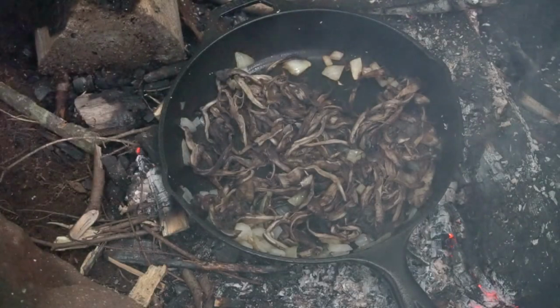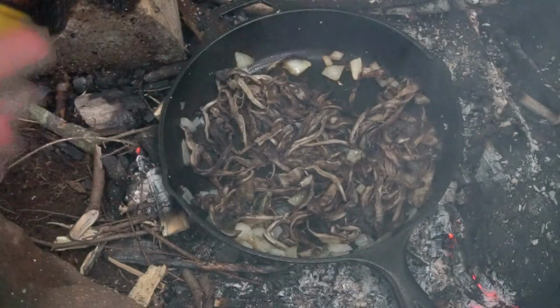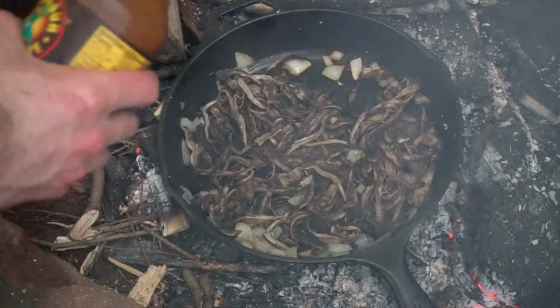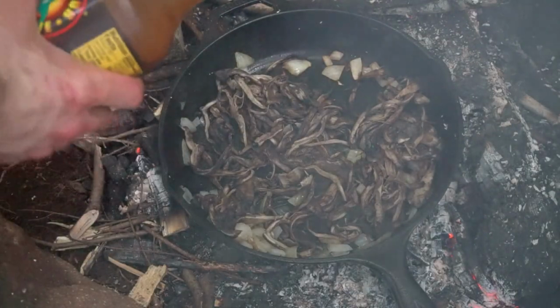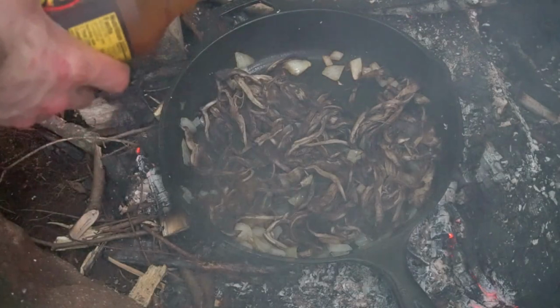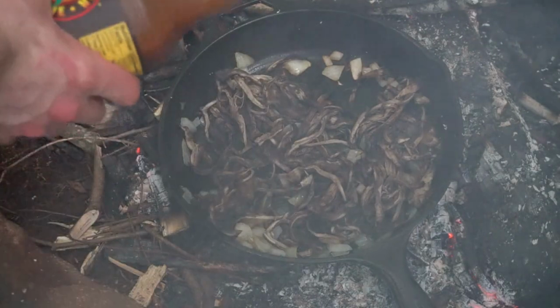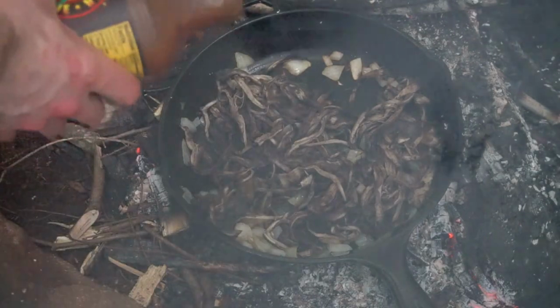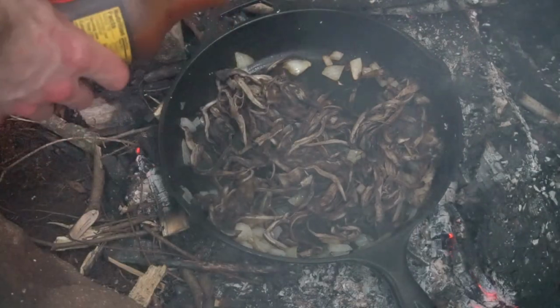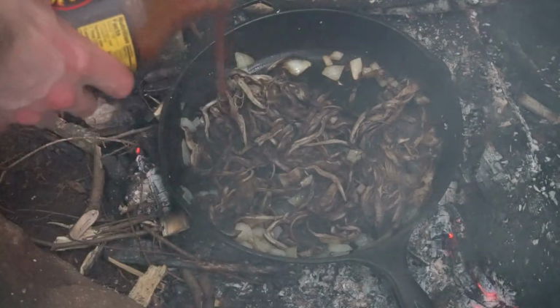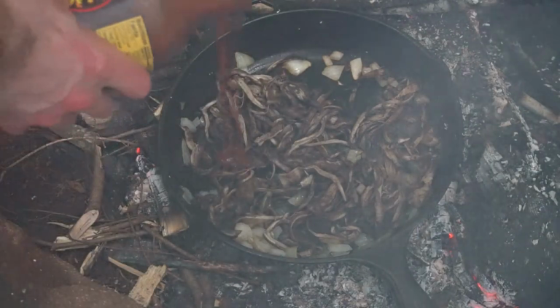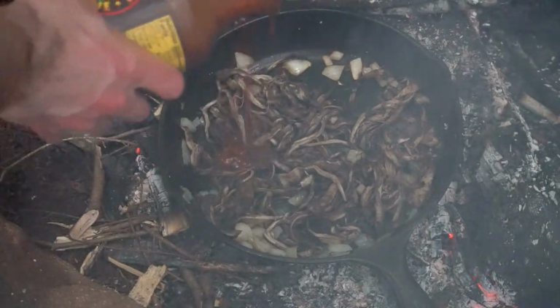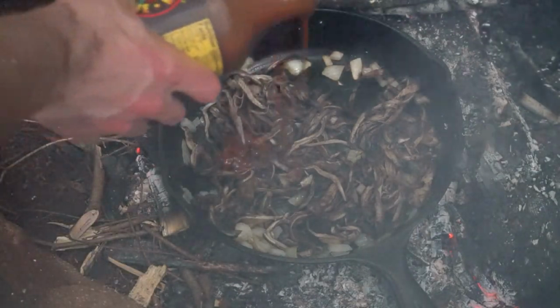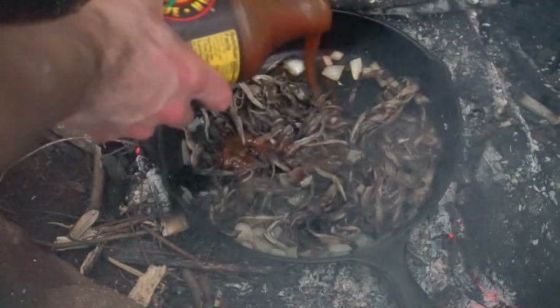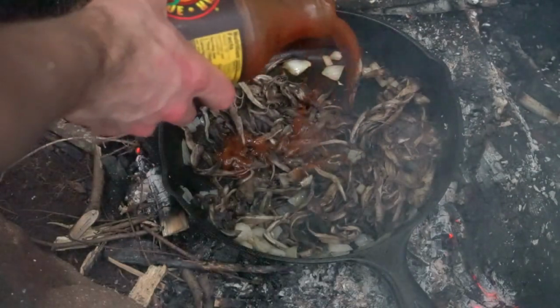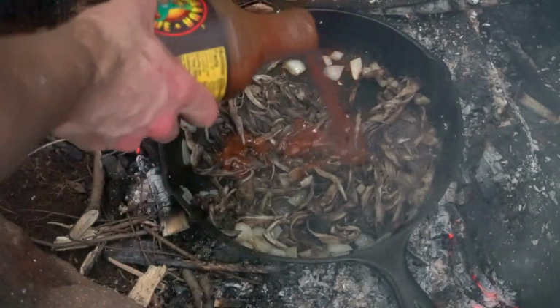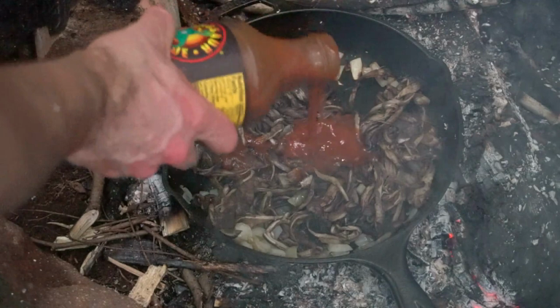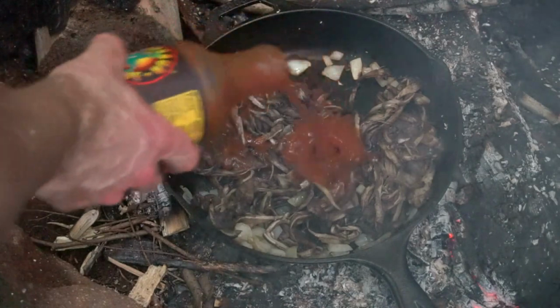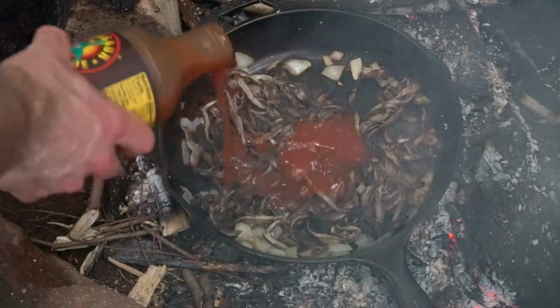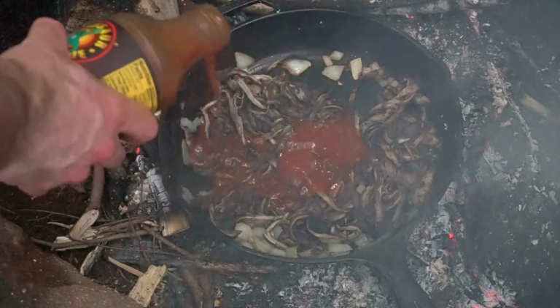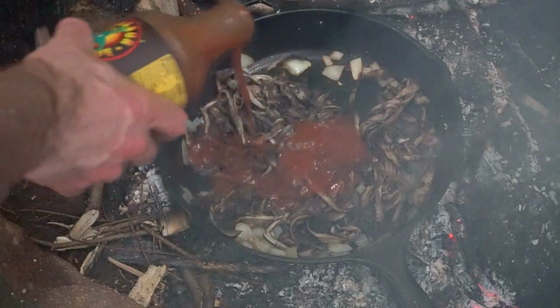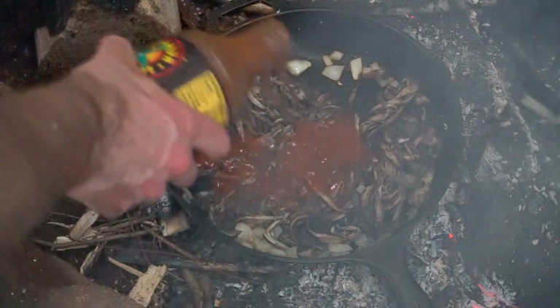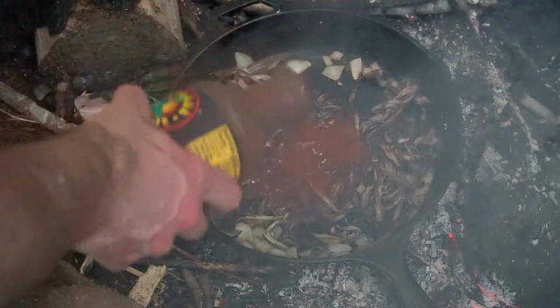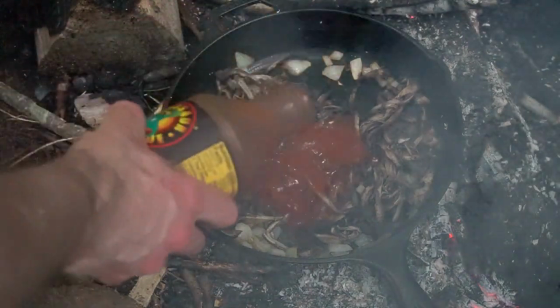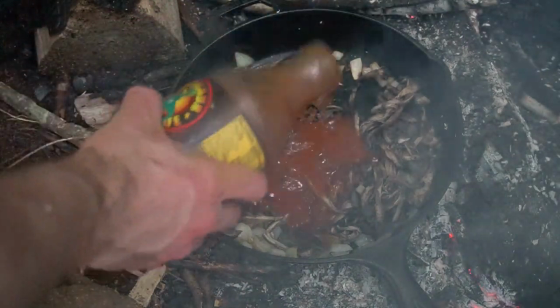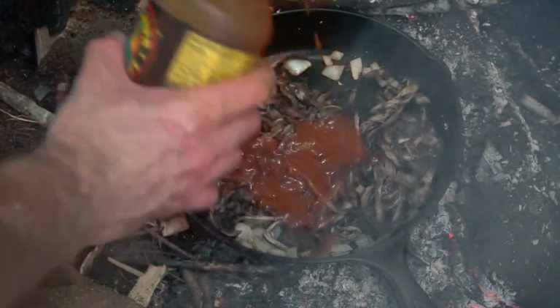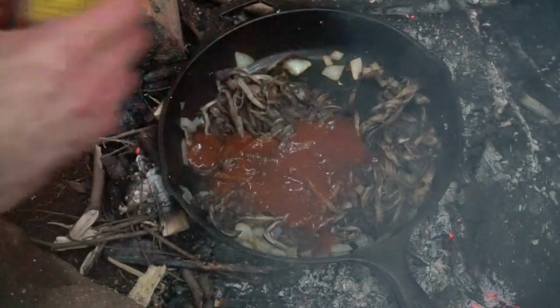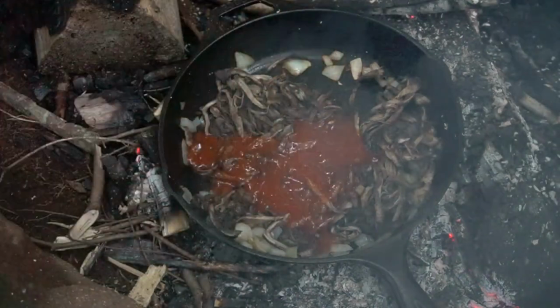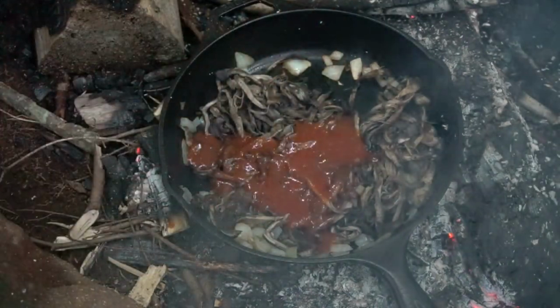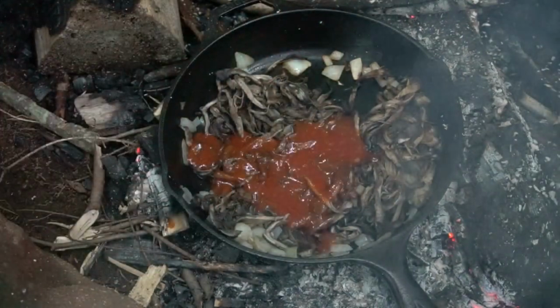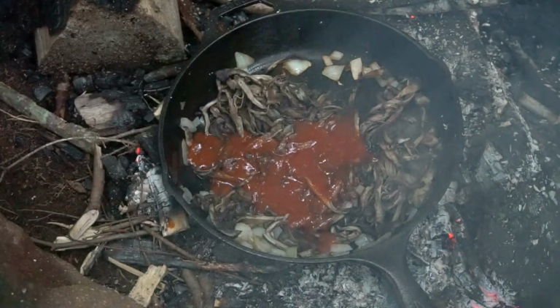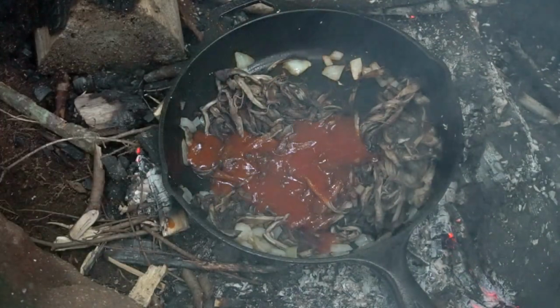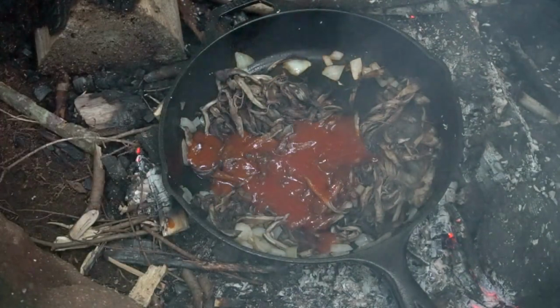This mushroom readily absorbs the flavor of whatever you add to it, so I'm combining it with some barbecue sauce.